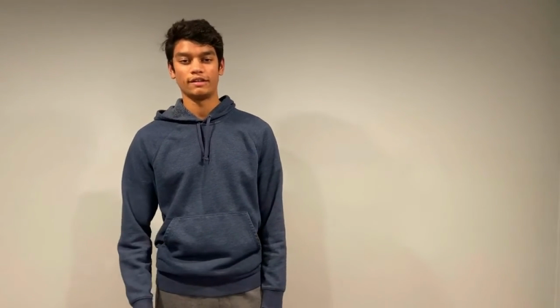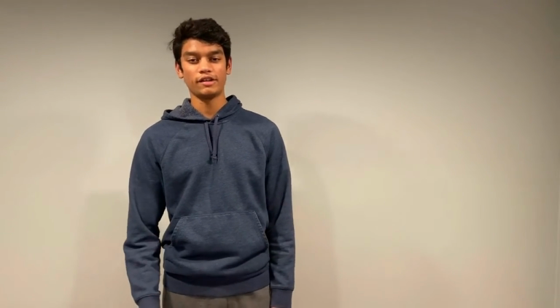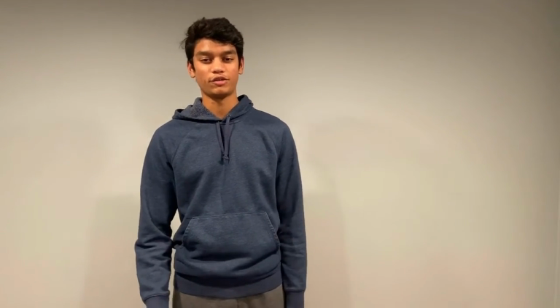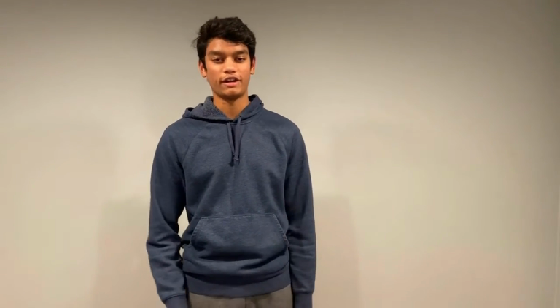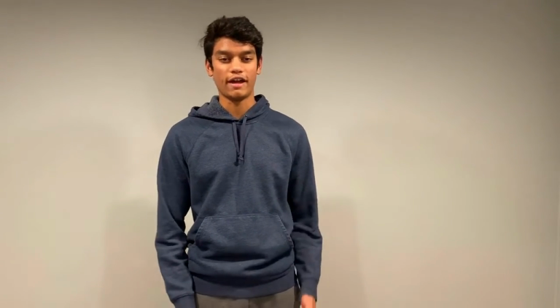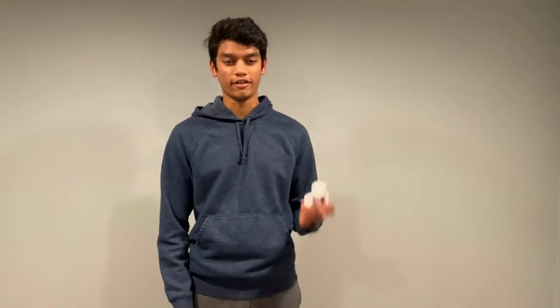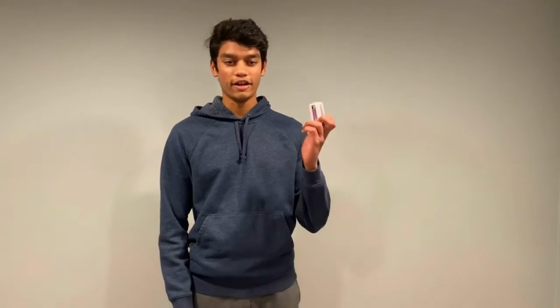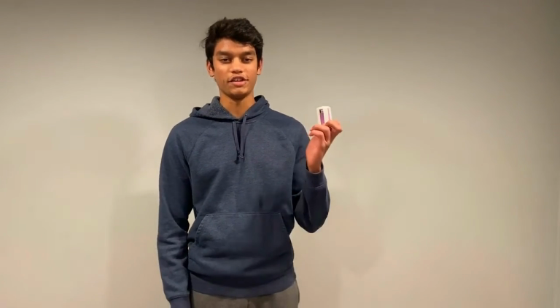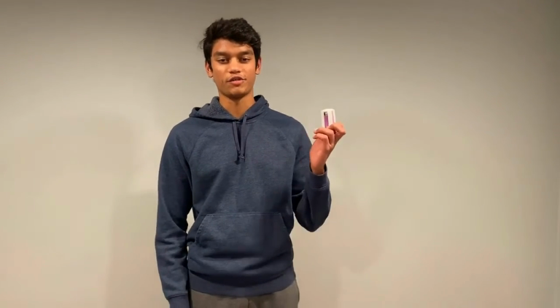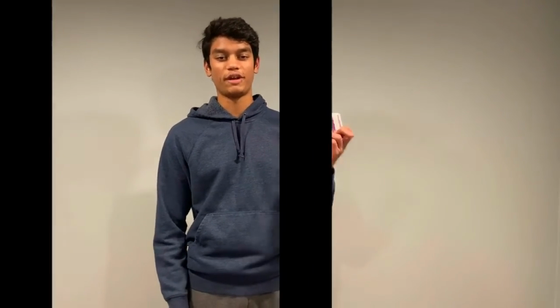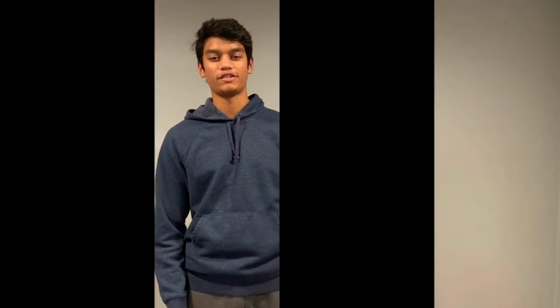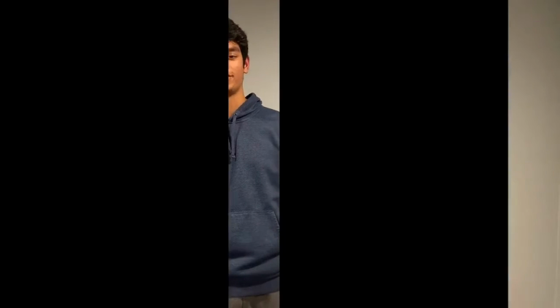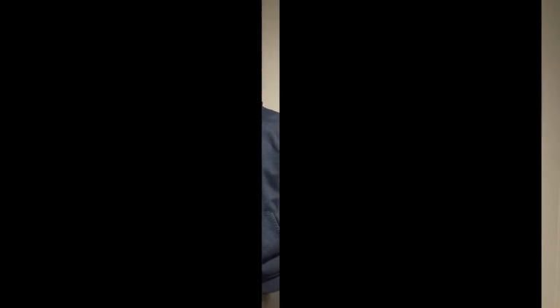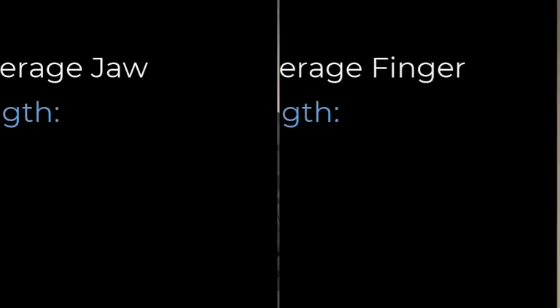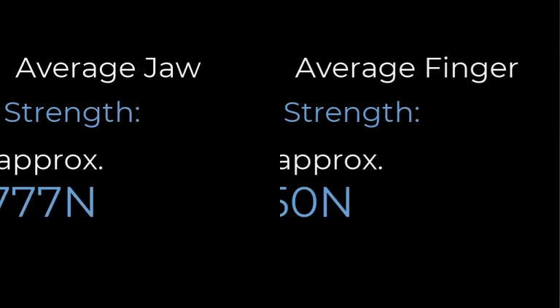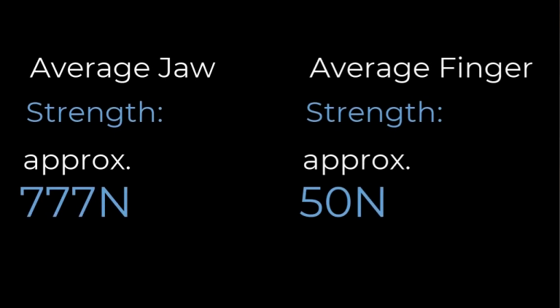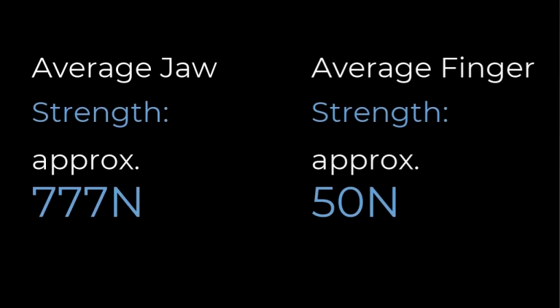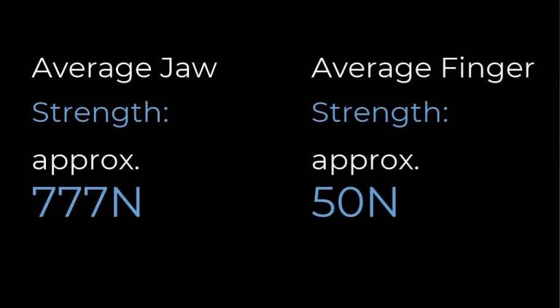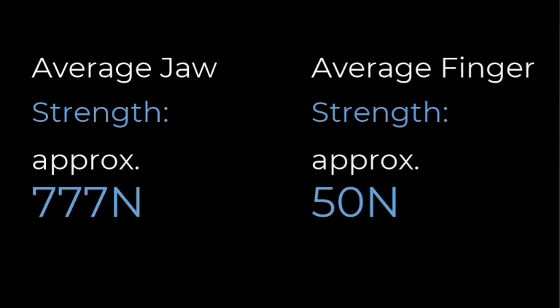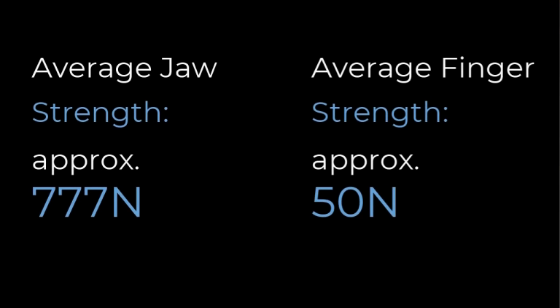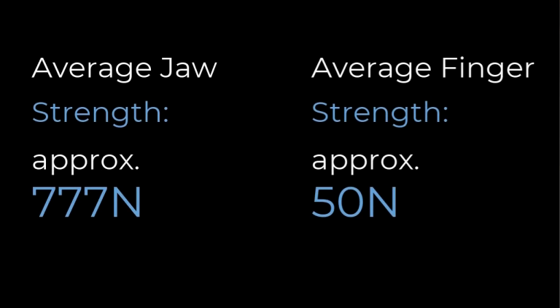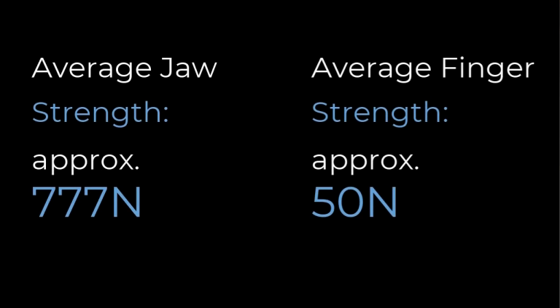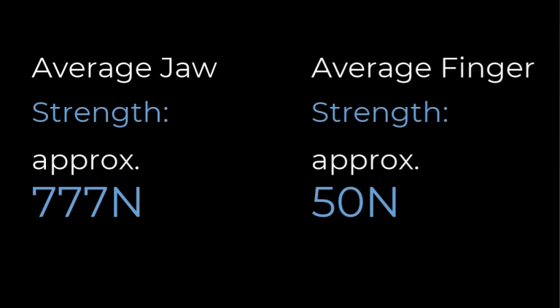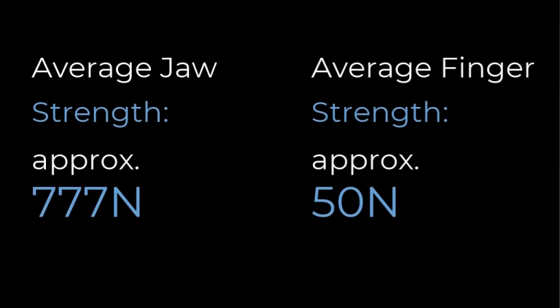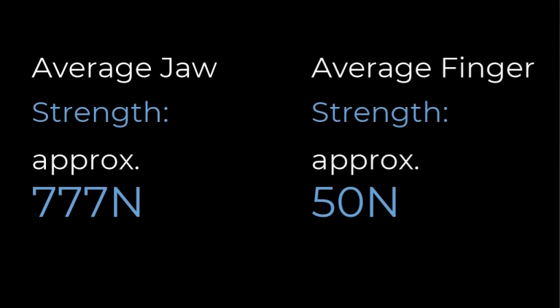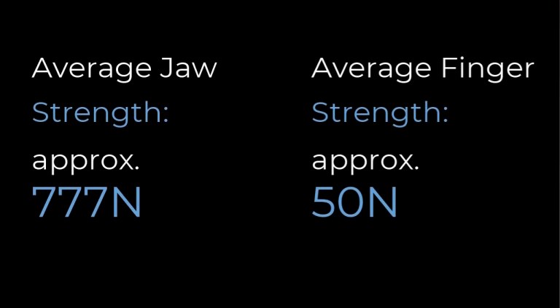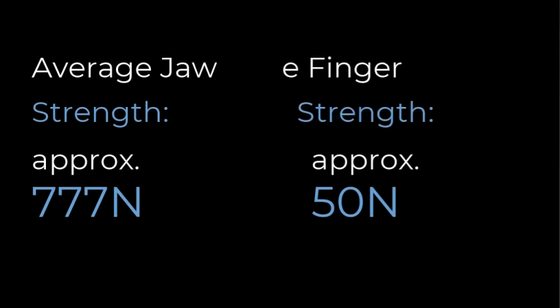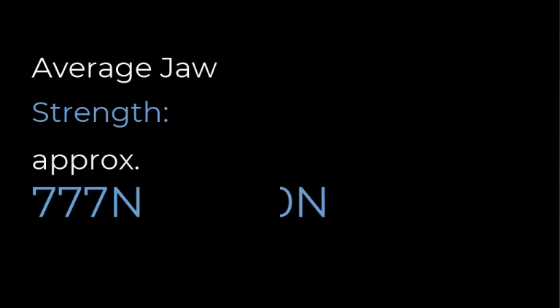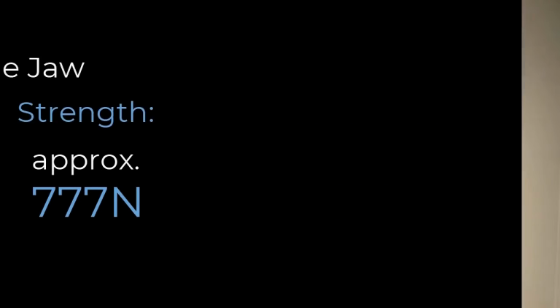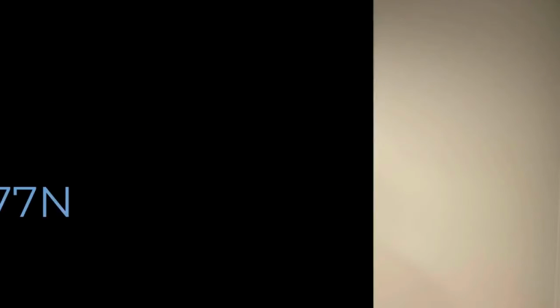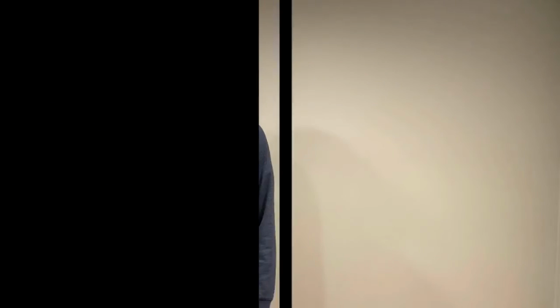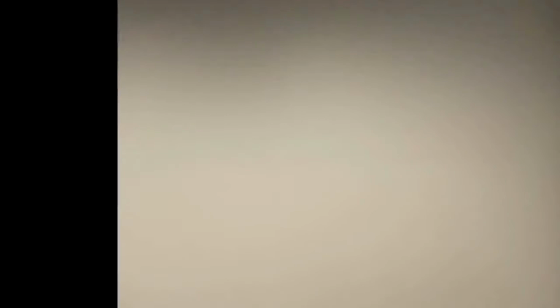This hands-free inhaler is easier for patients to use as it can be triggered with stronger jaw muscles rather than relatively weak muscles in the digits.